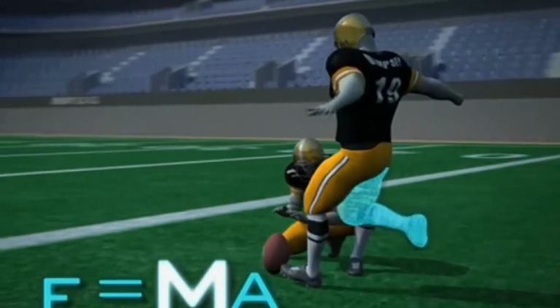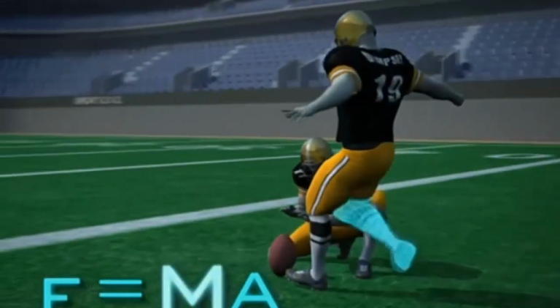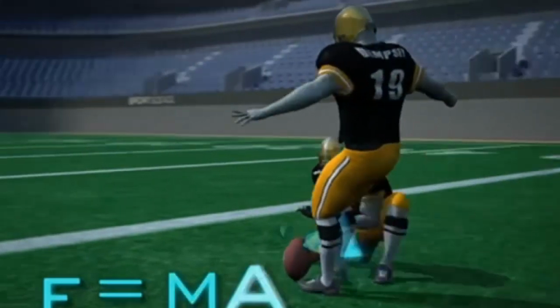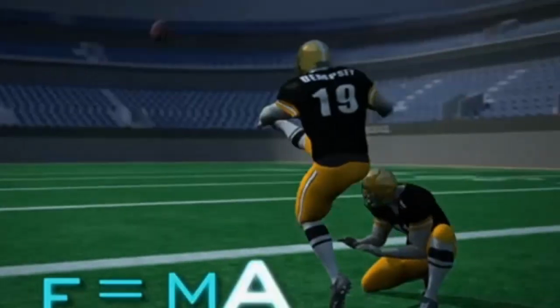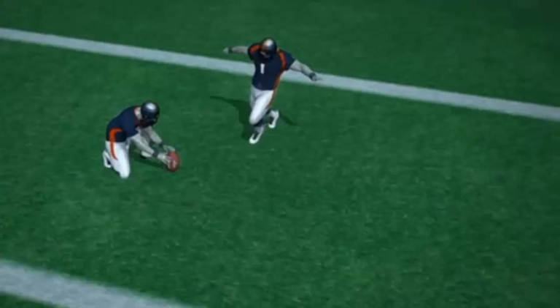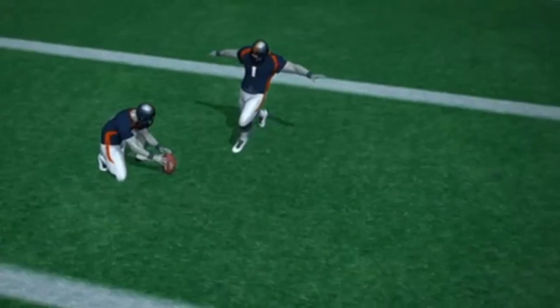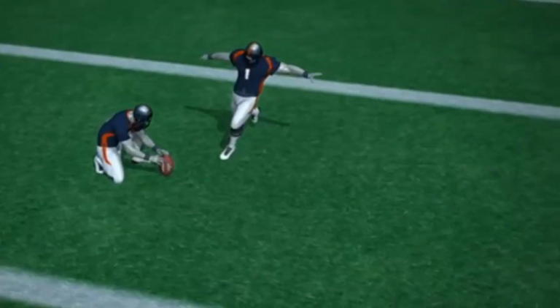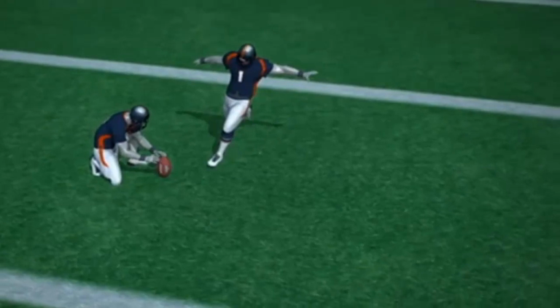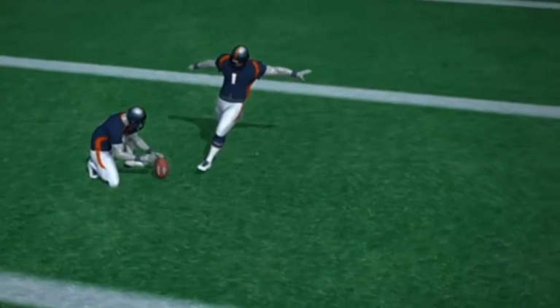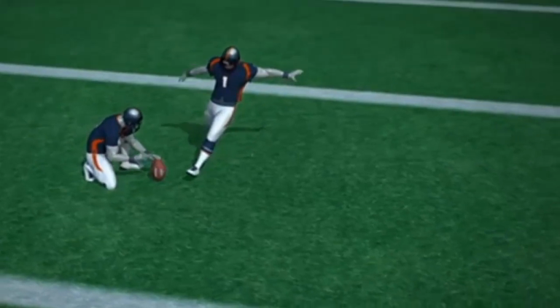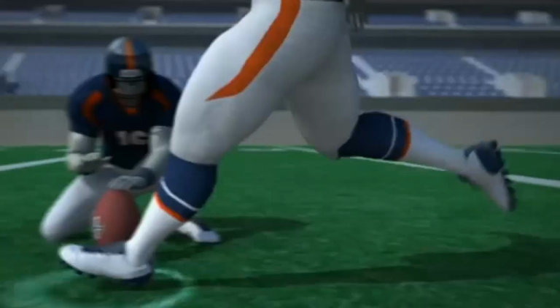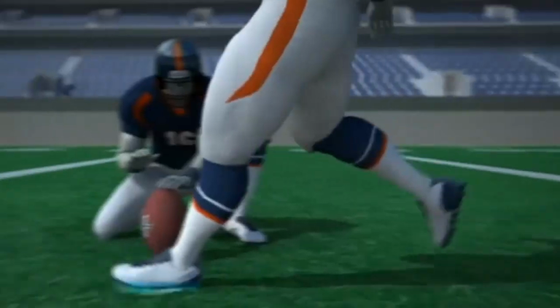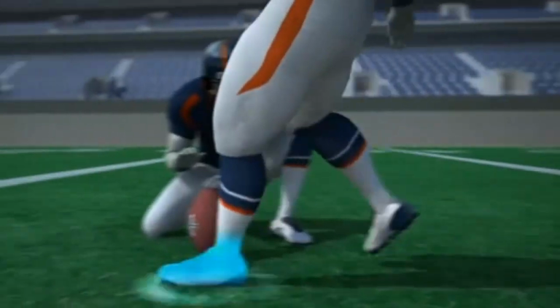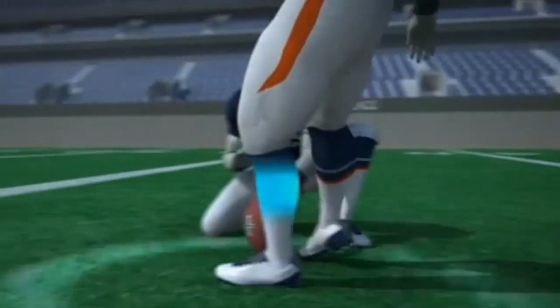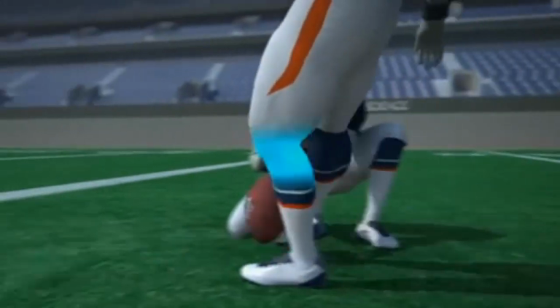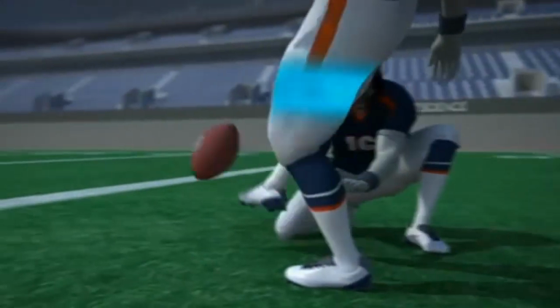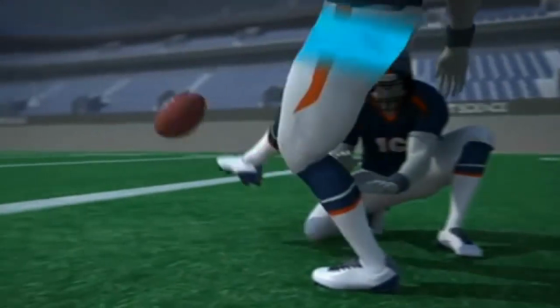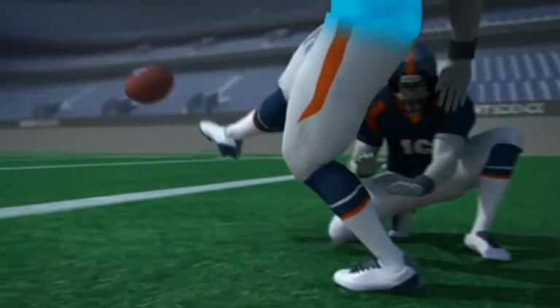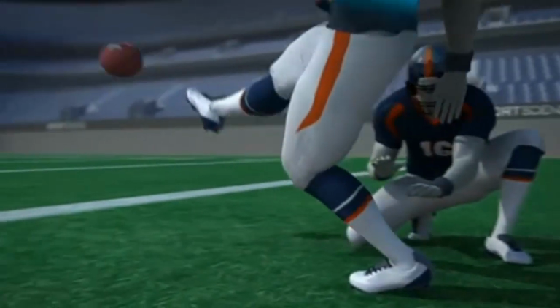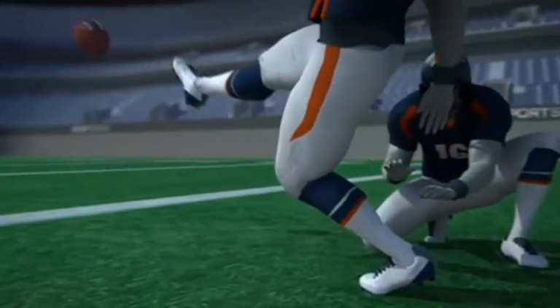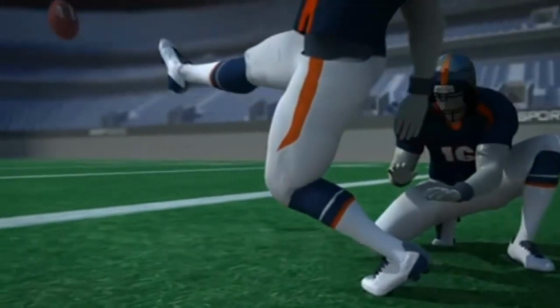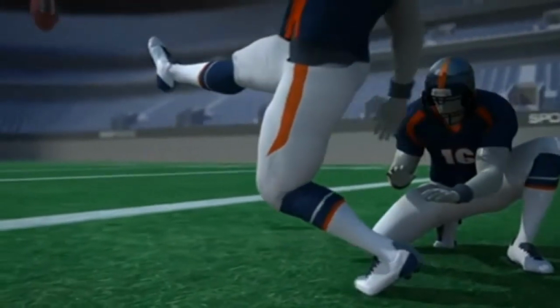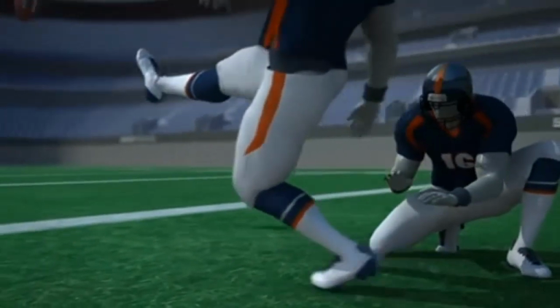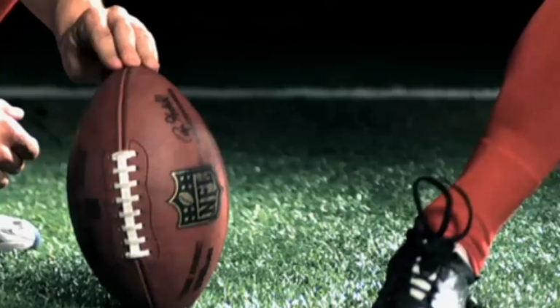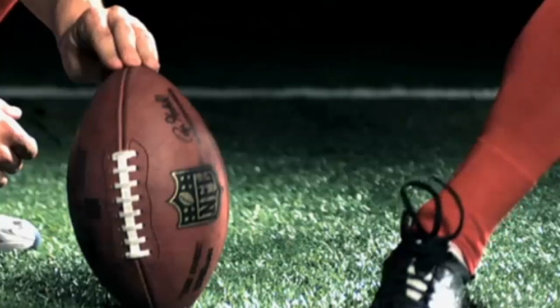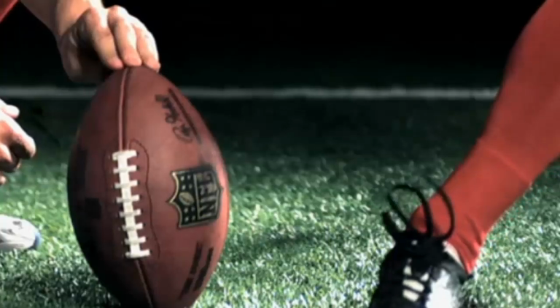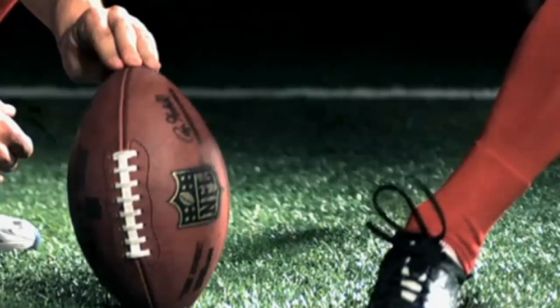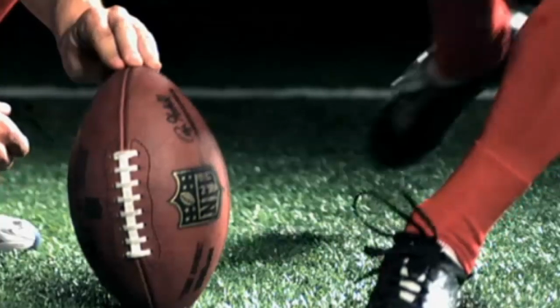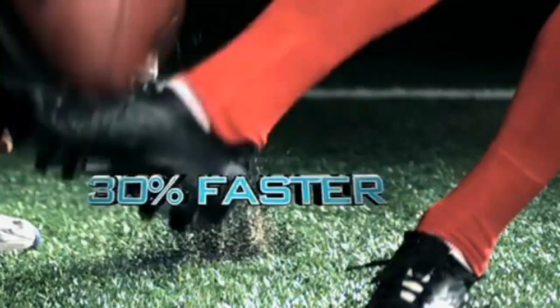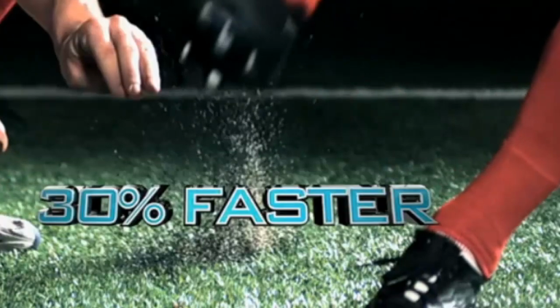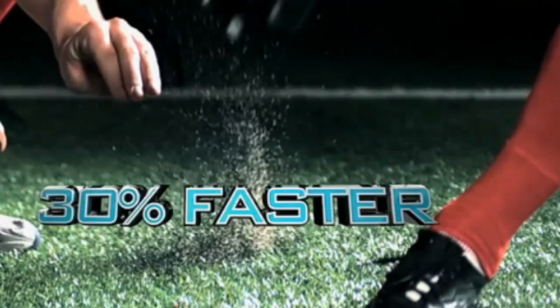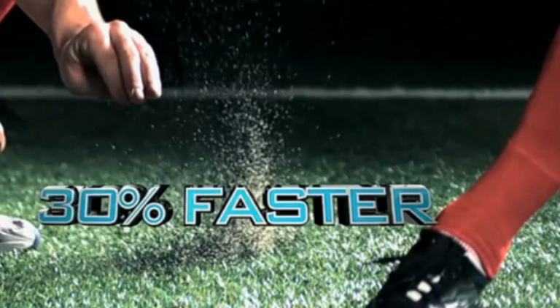Probably the easiest way to show you how good these segments are is just to let you have a look at the footage. So here are some snippets that I've taken from the website.